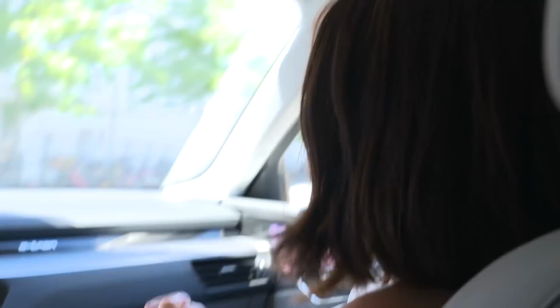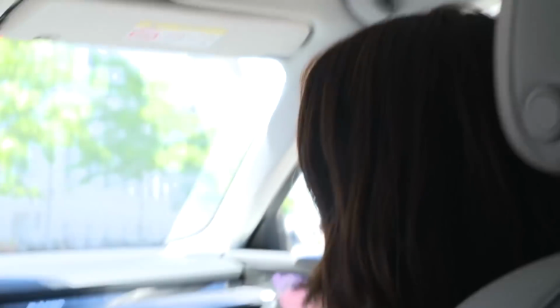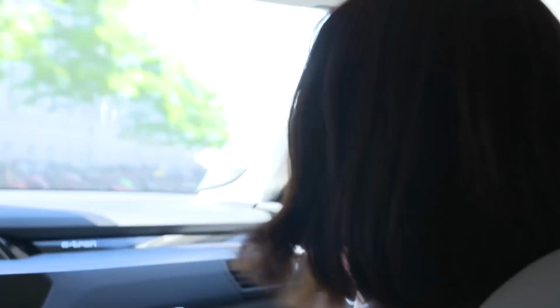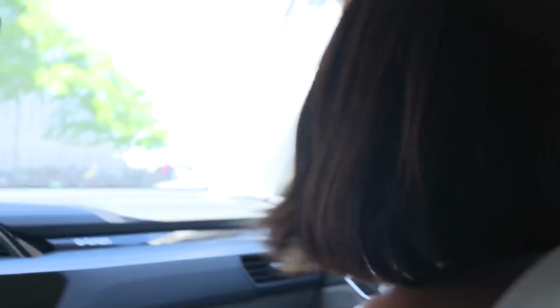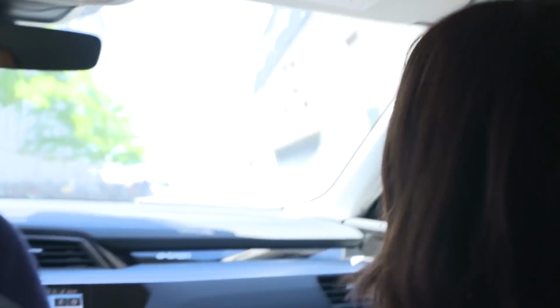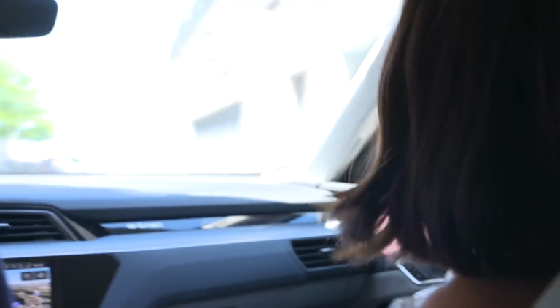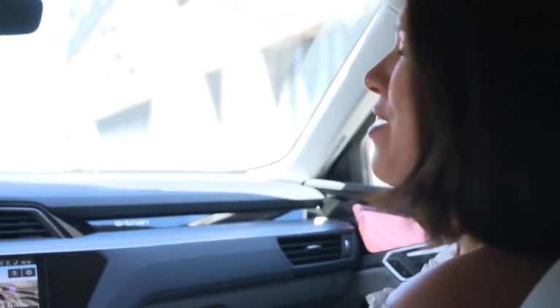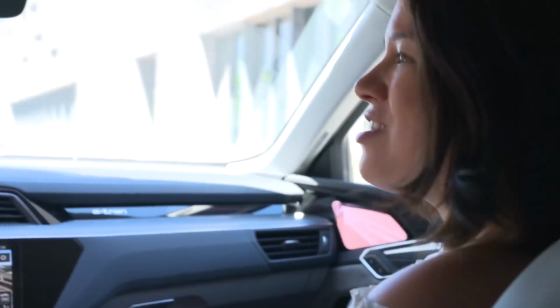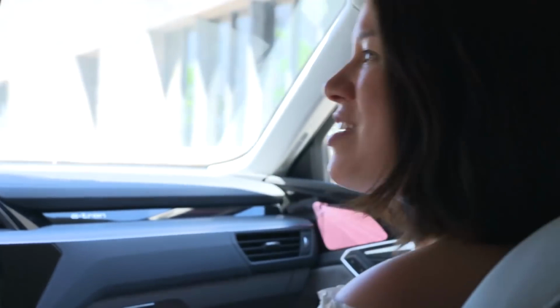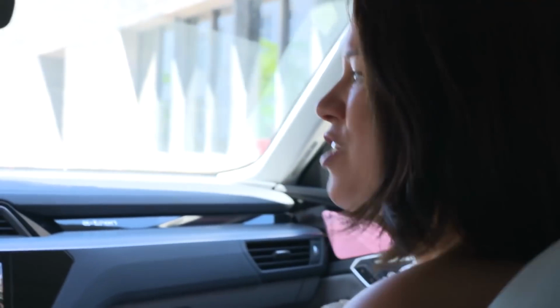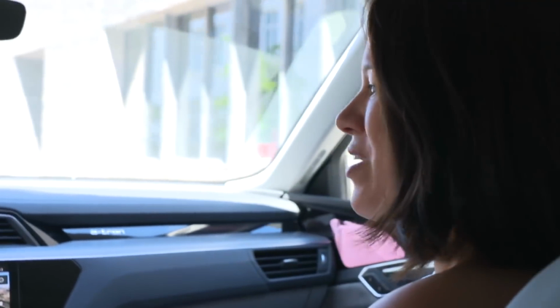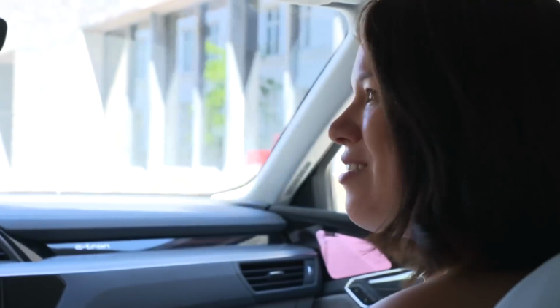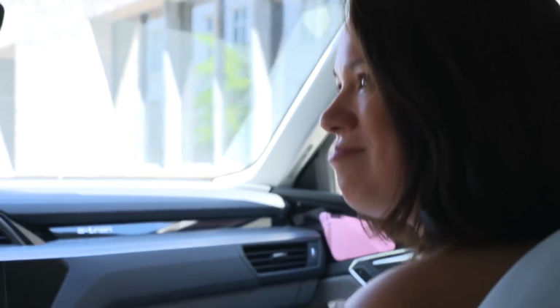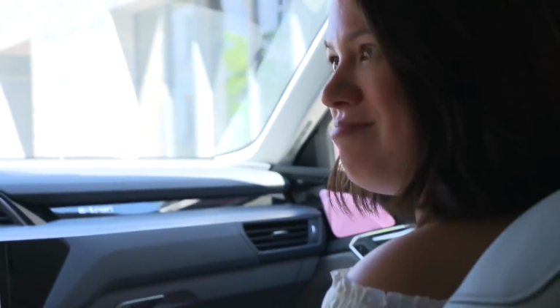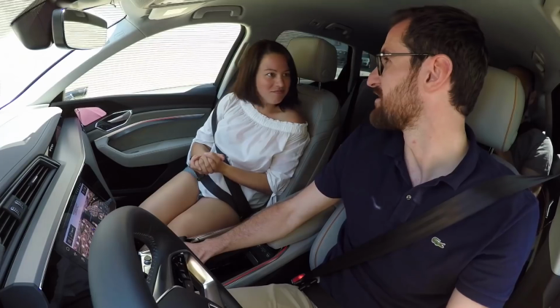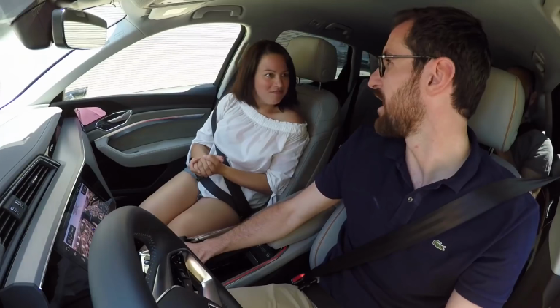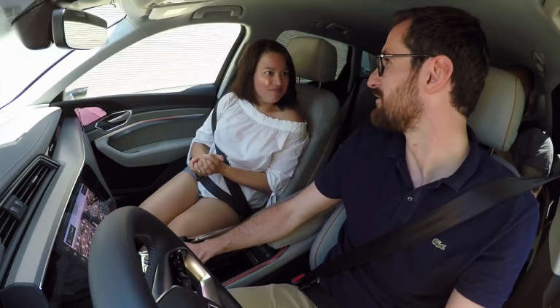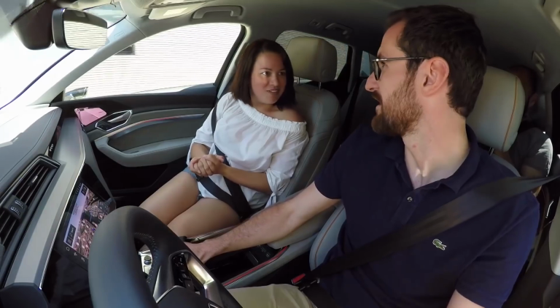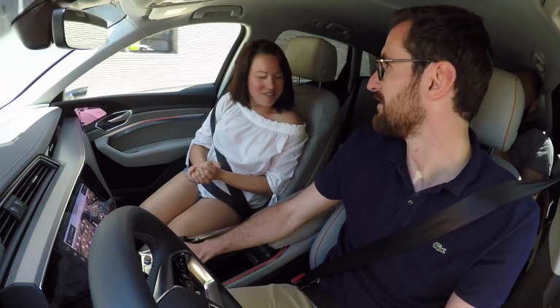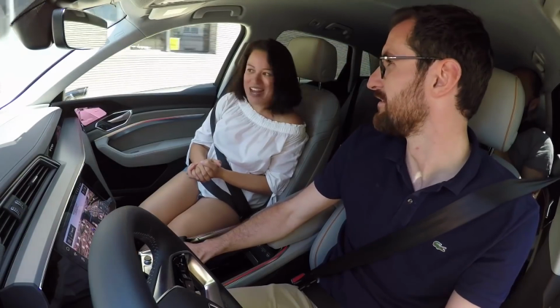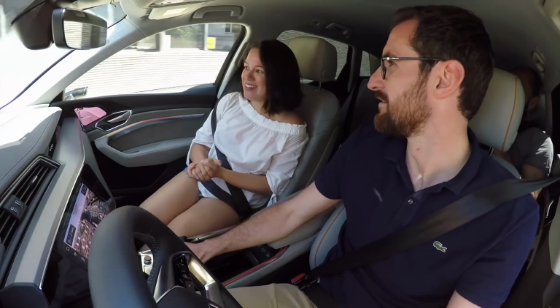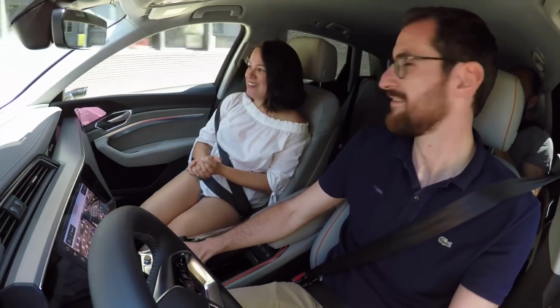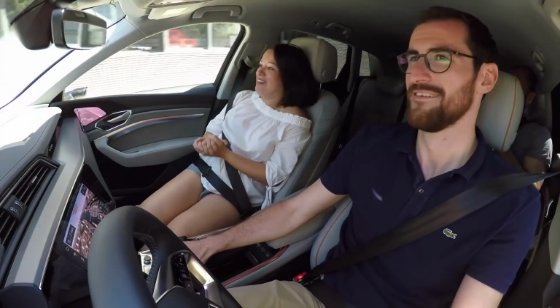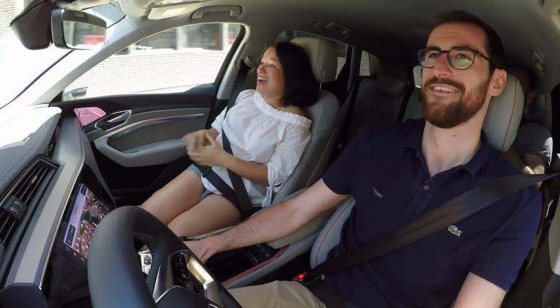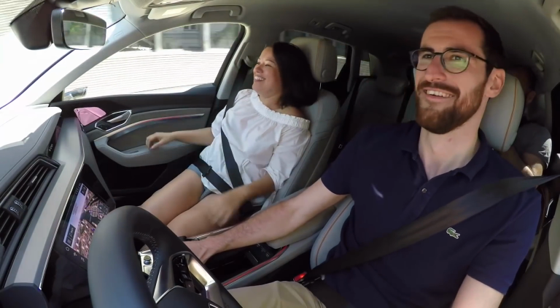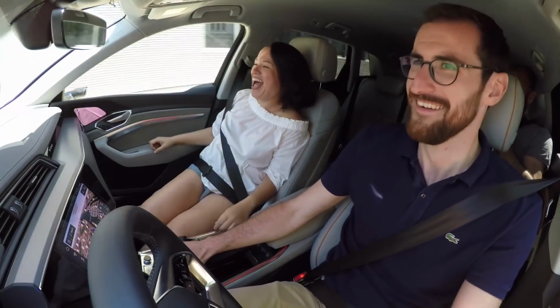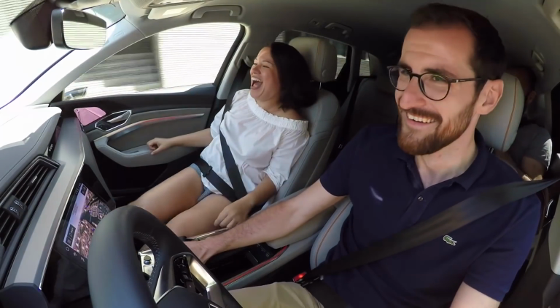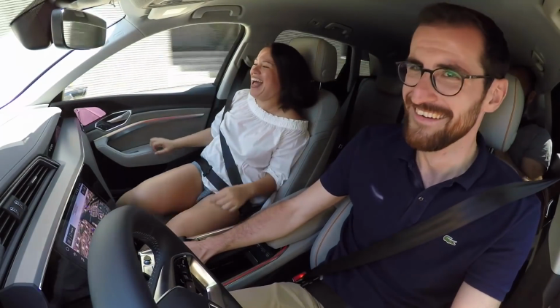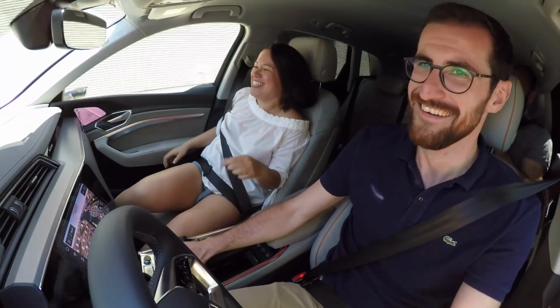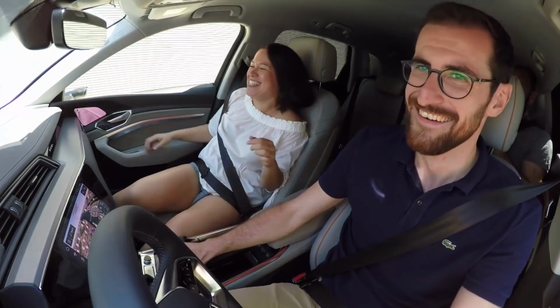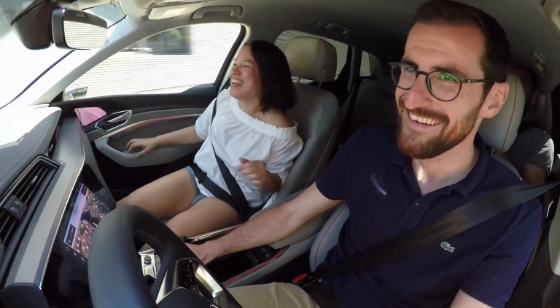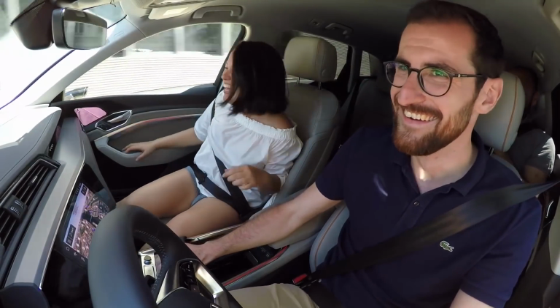Here we go. We're going onto the streets of Copenhagen. I didn't expect that.